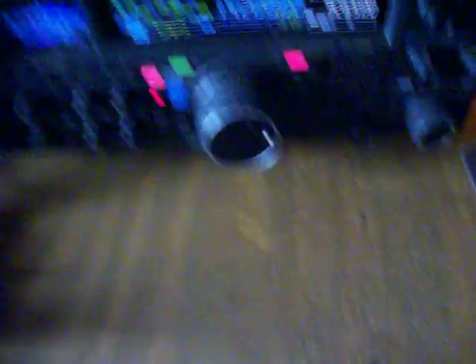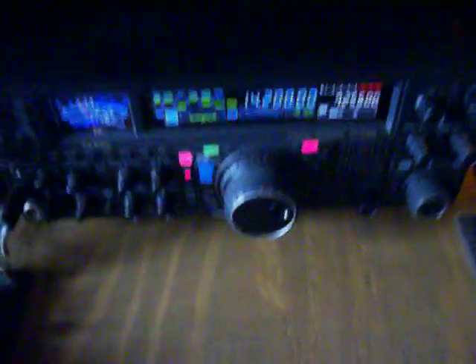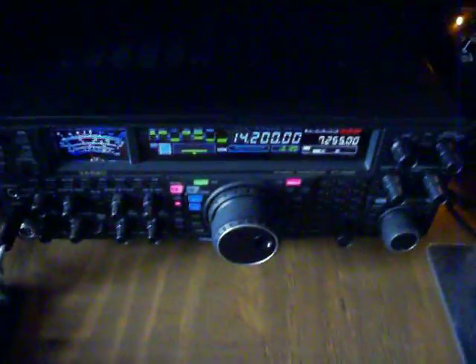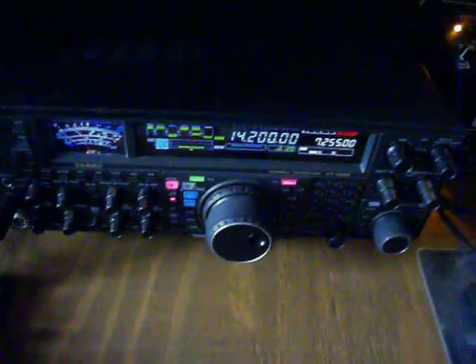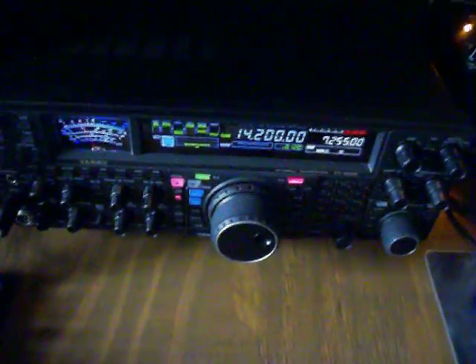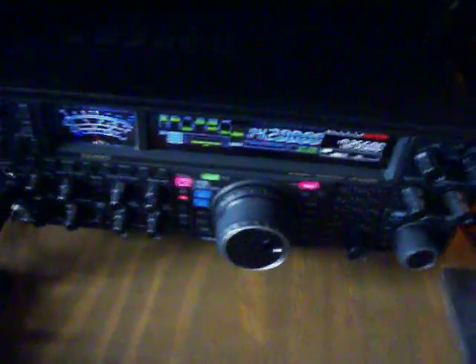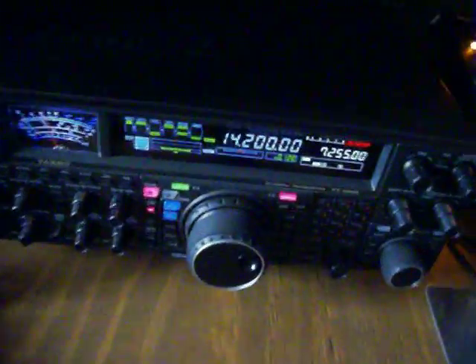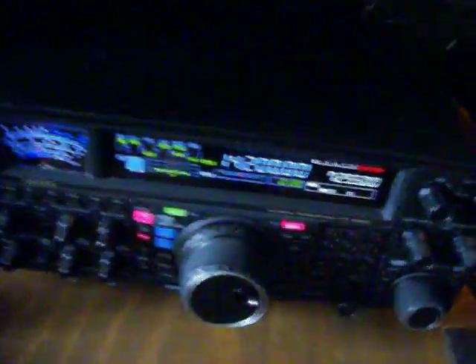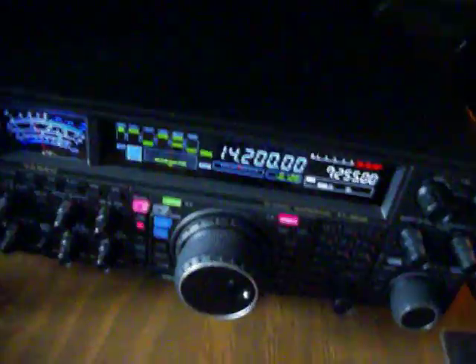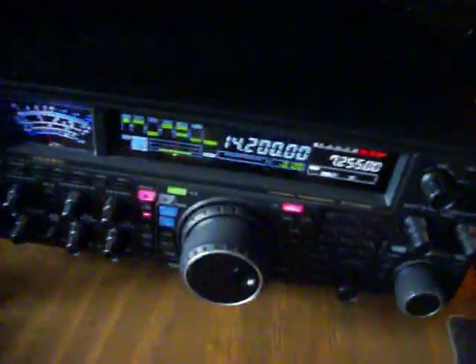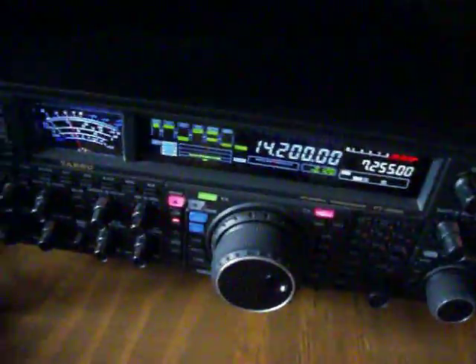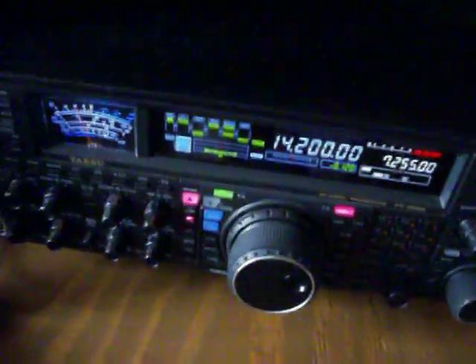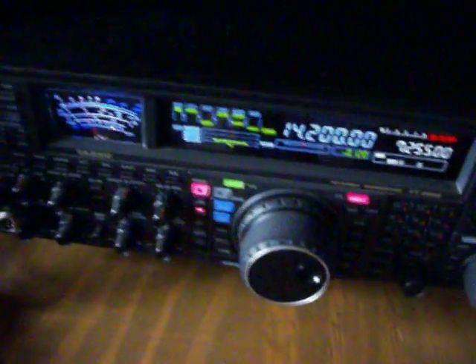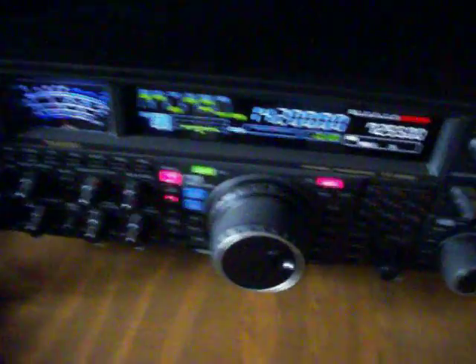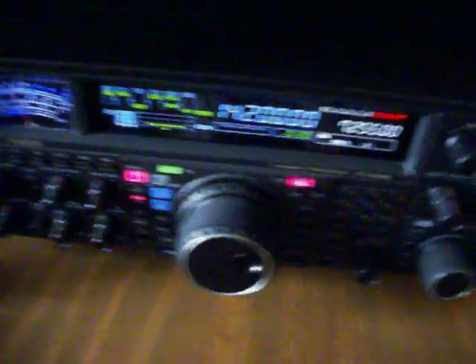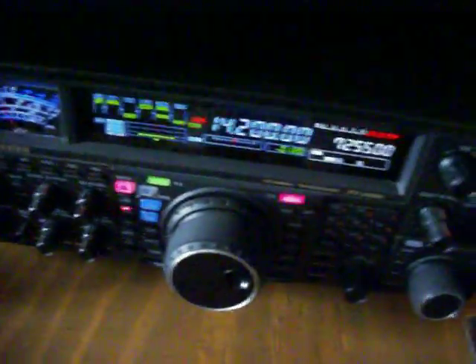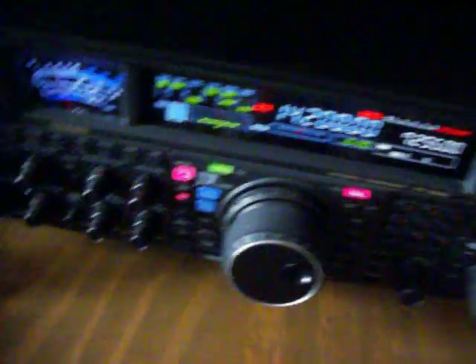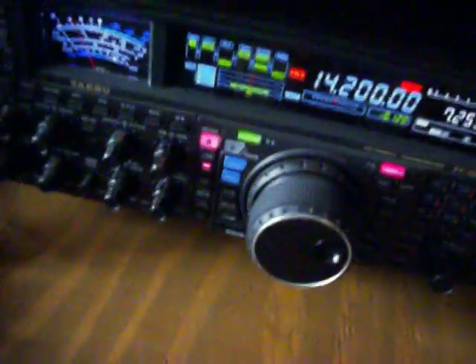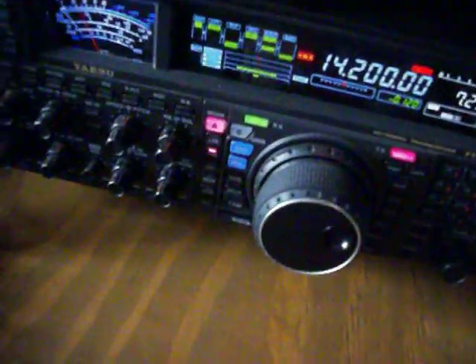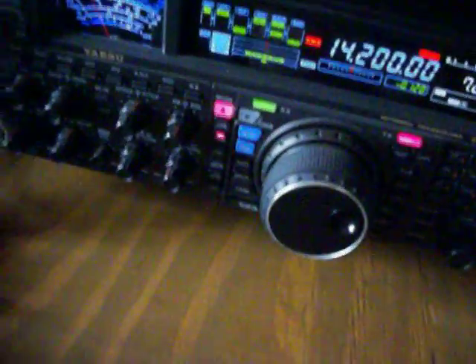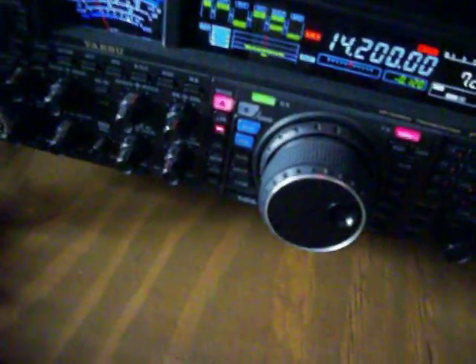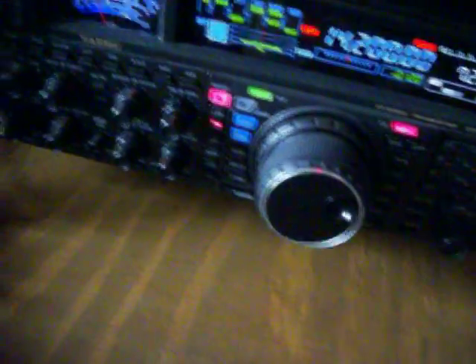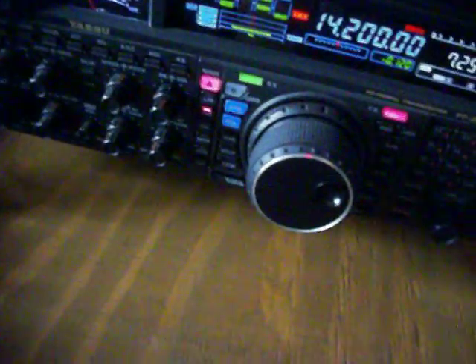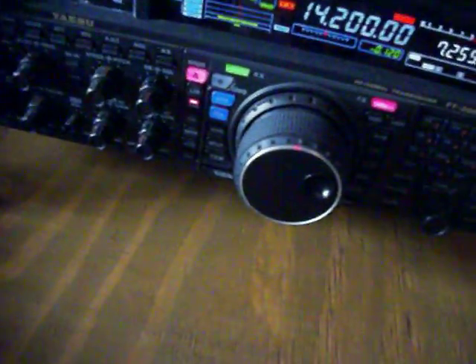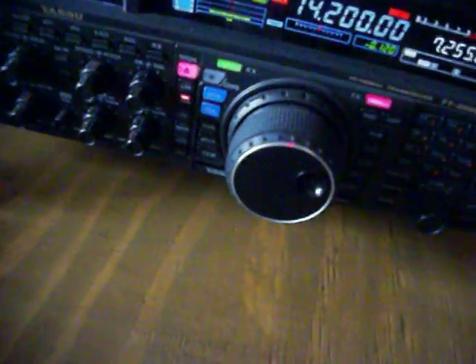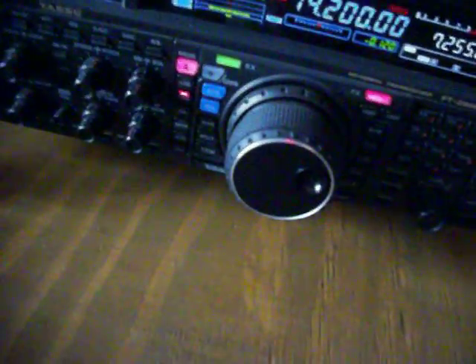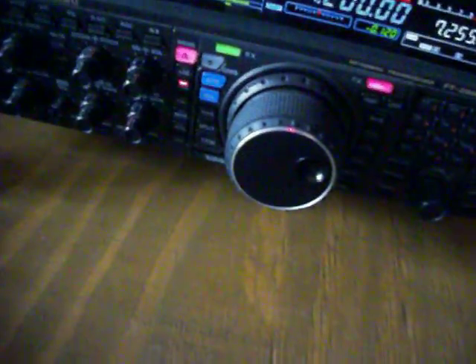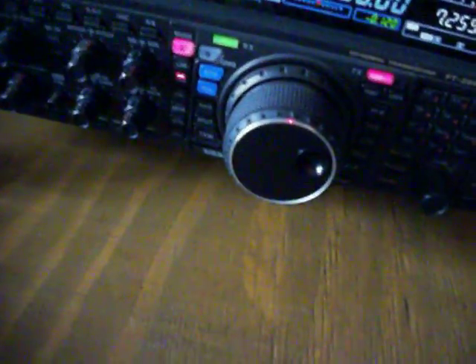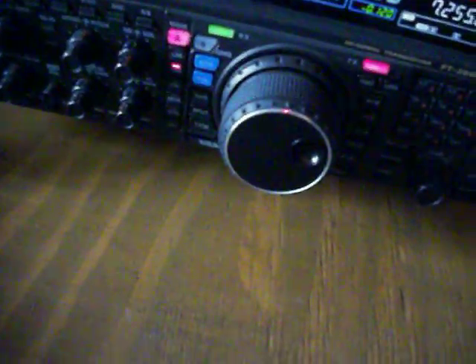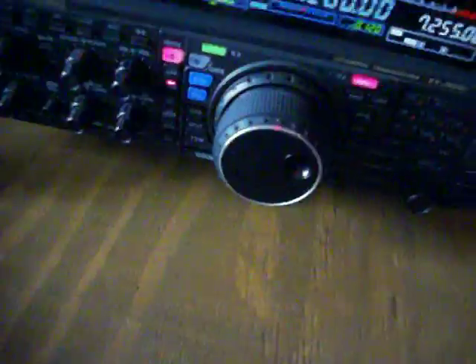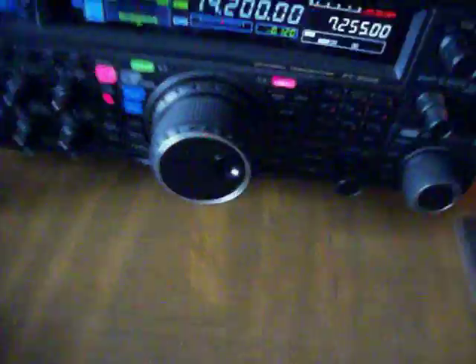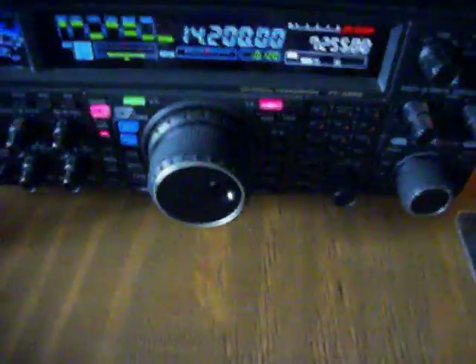Yeah, what was that again, Mike? You said you put it on YouTube? Go ahead. Yeah, I'm recording right now. I'm recording your voice right now.